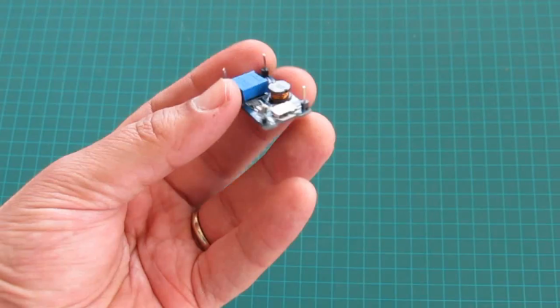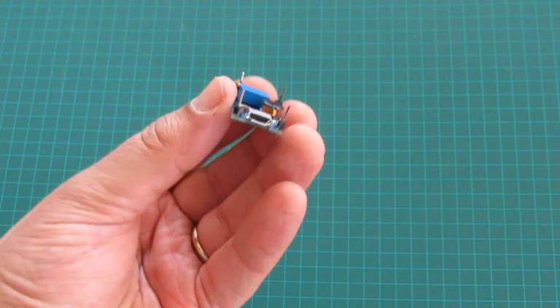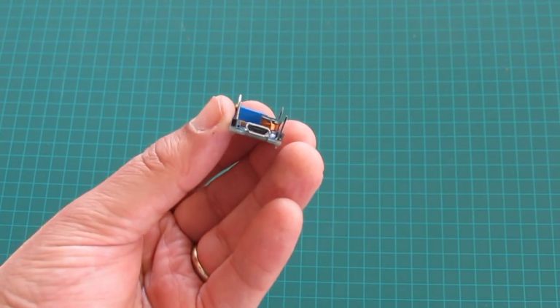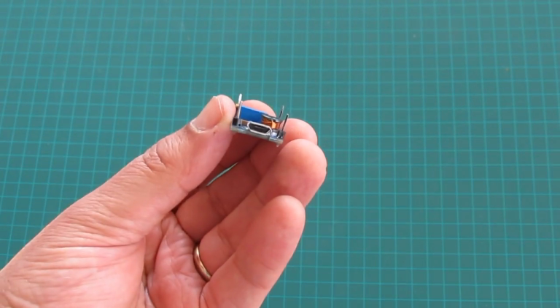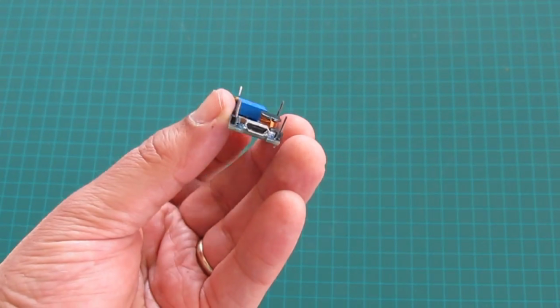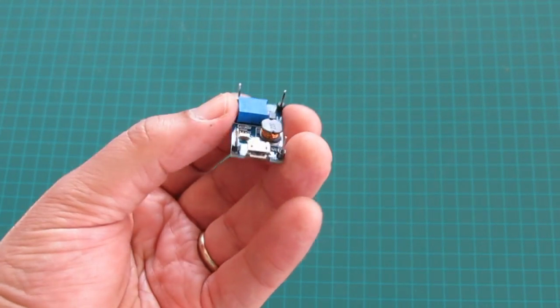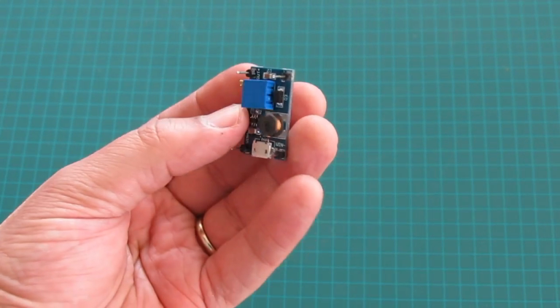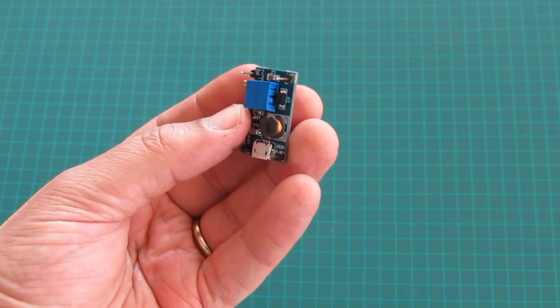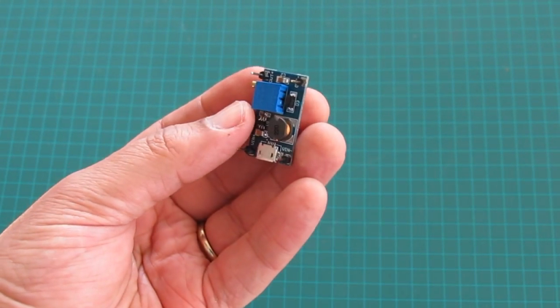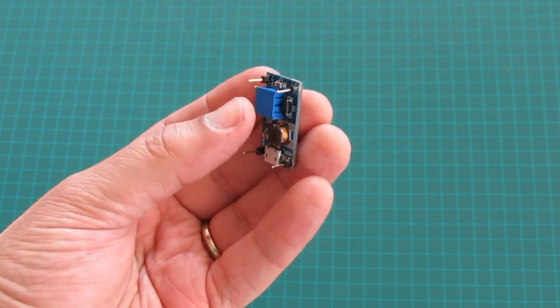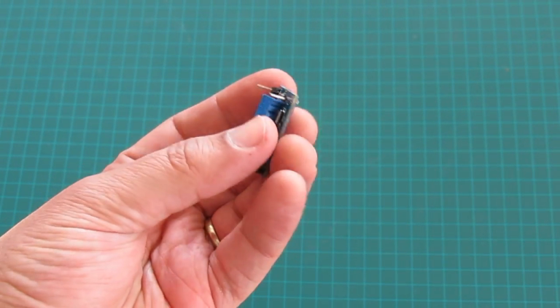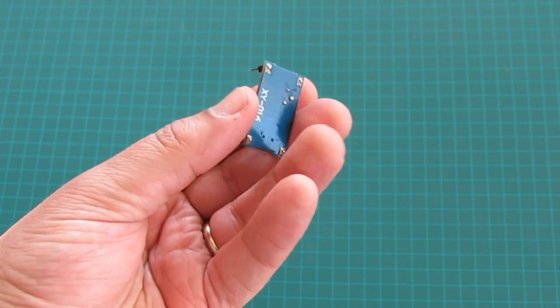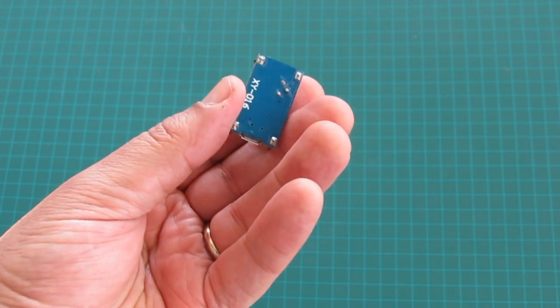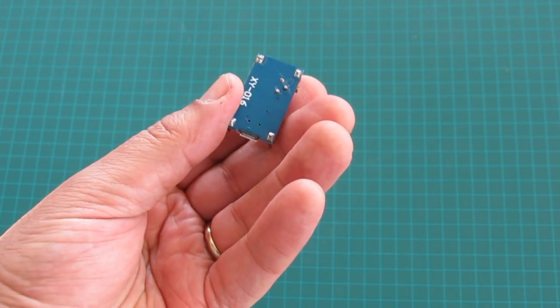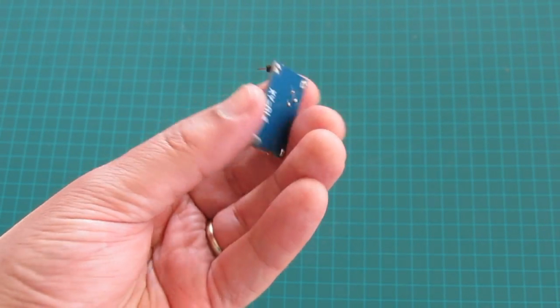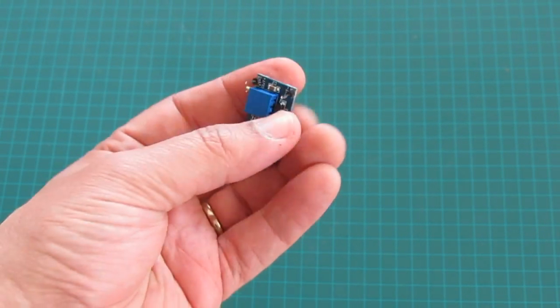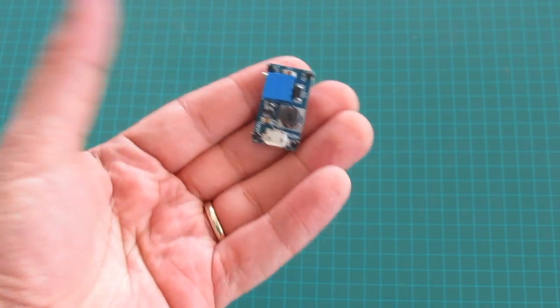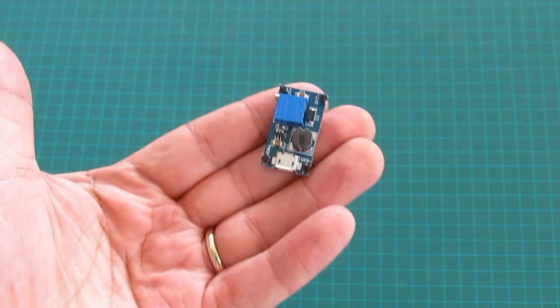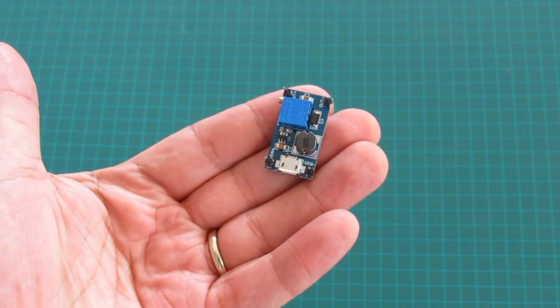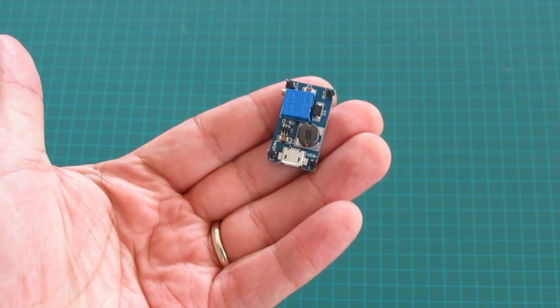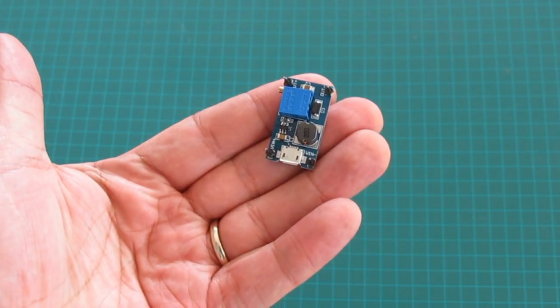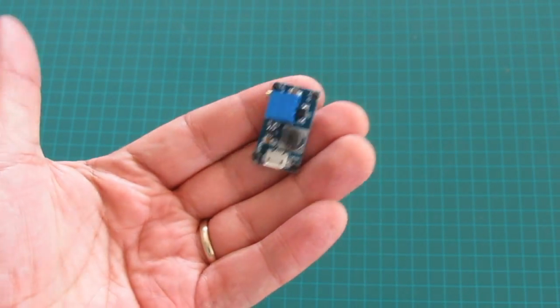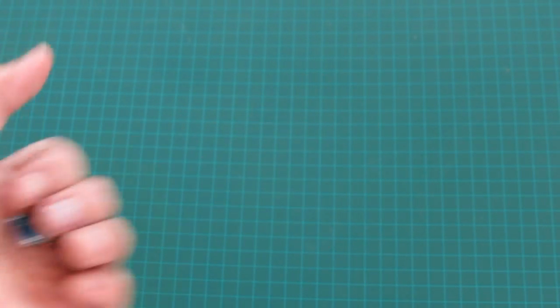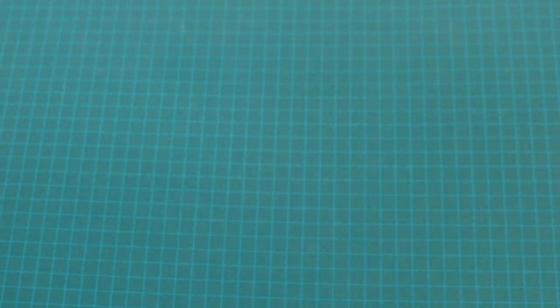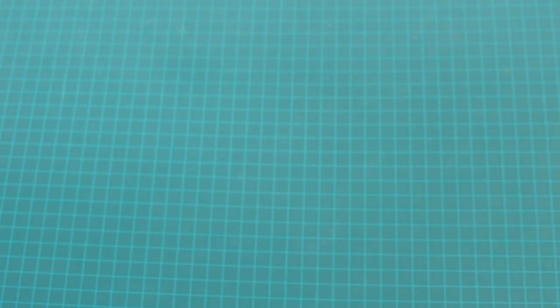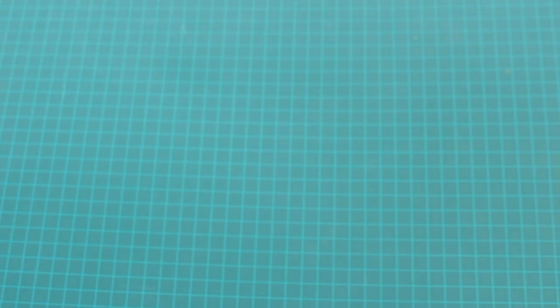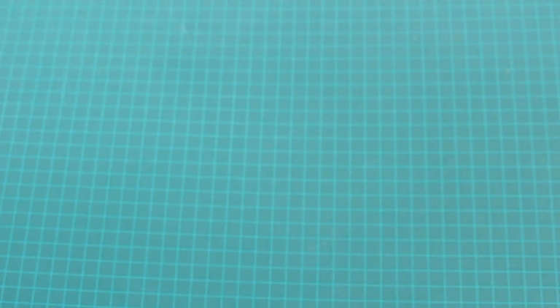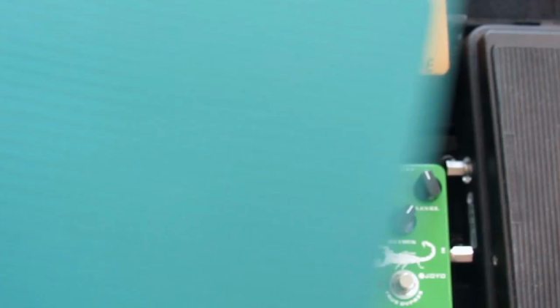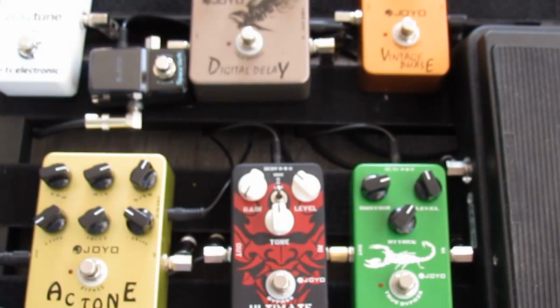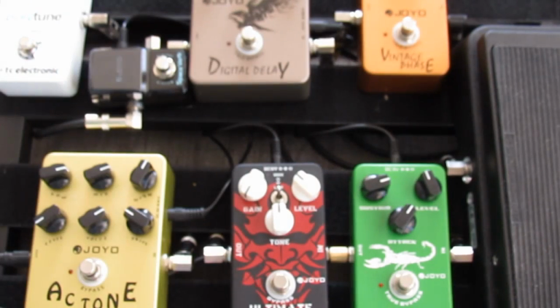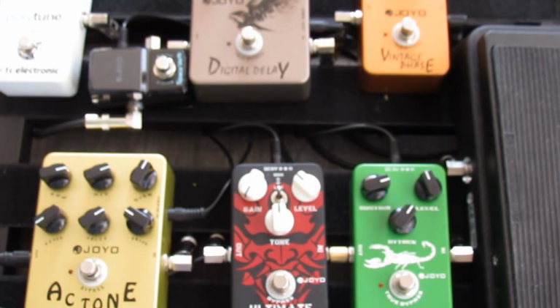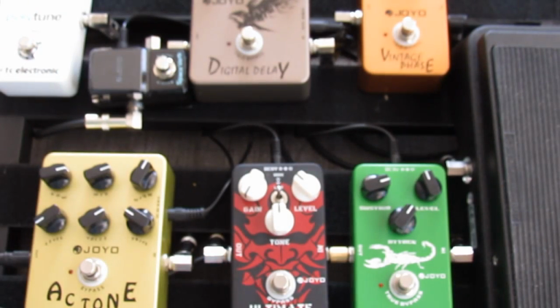In this video, we'll use a tiny boost circuit to power up an entire guitar pedal board.